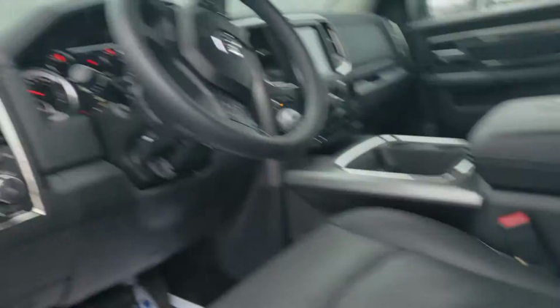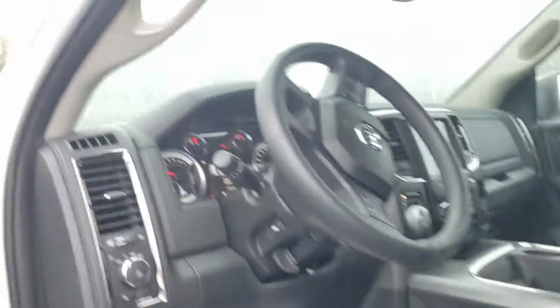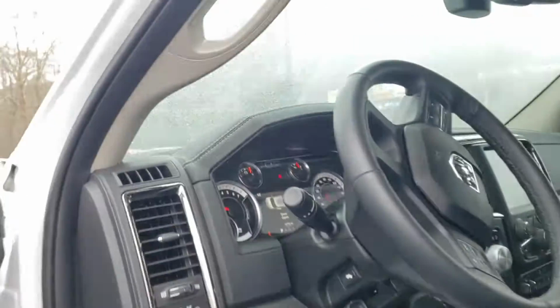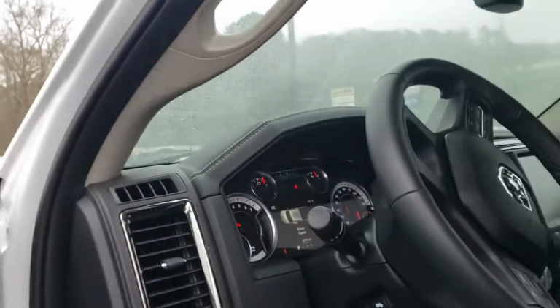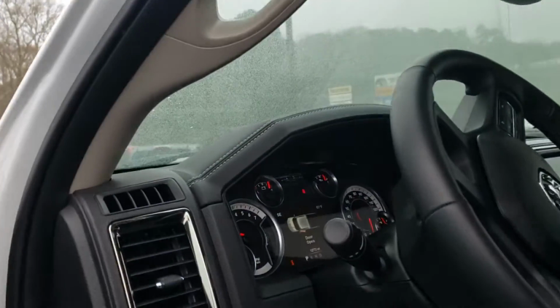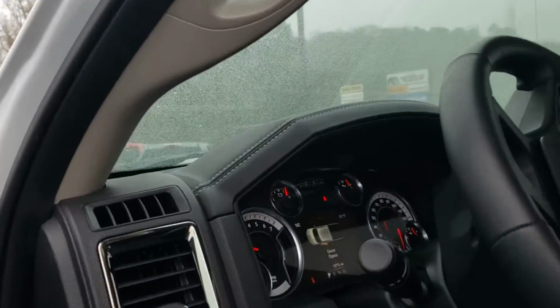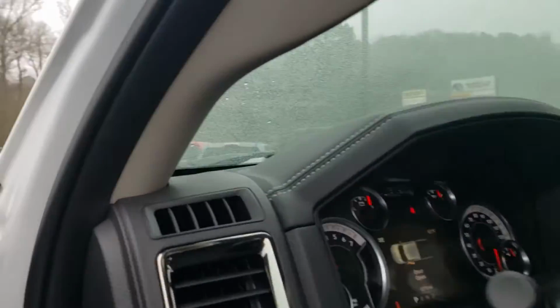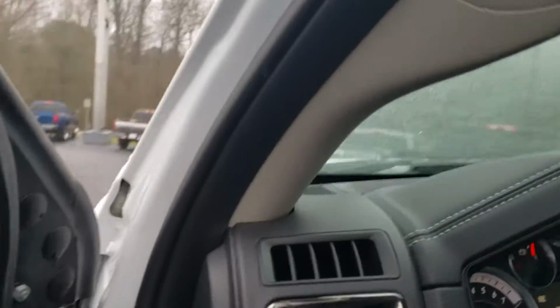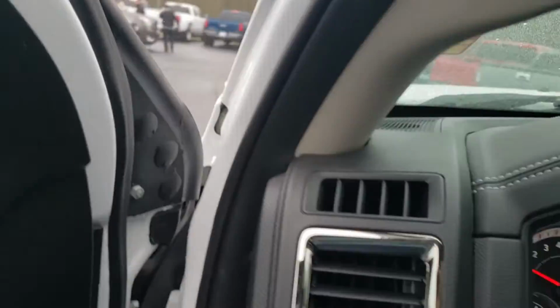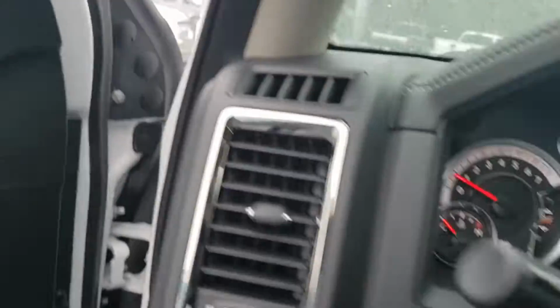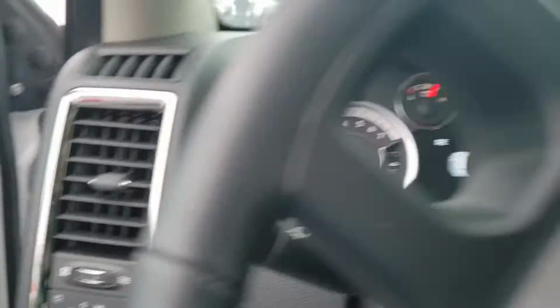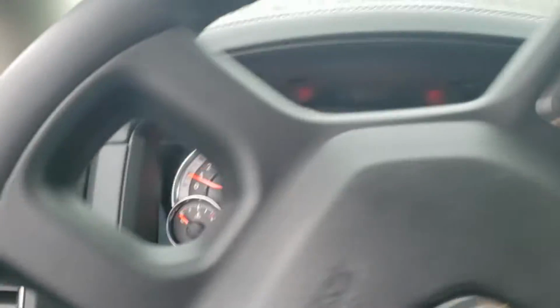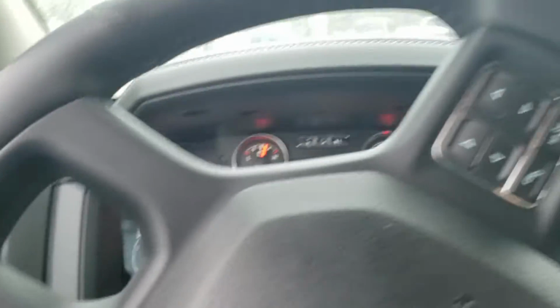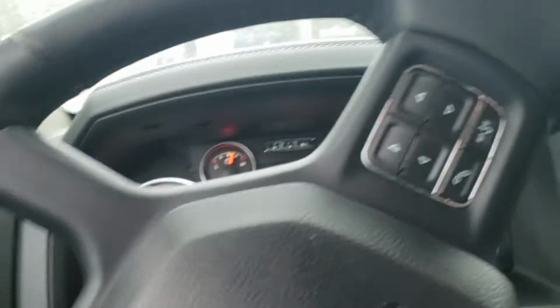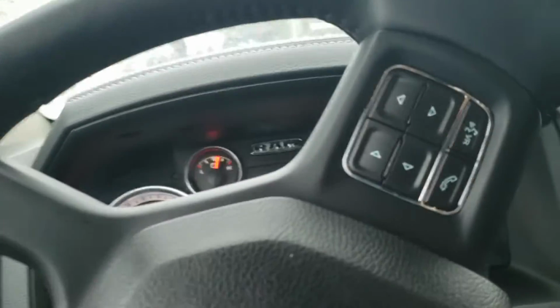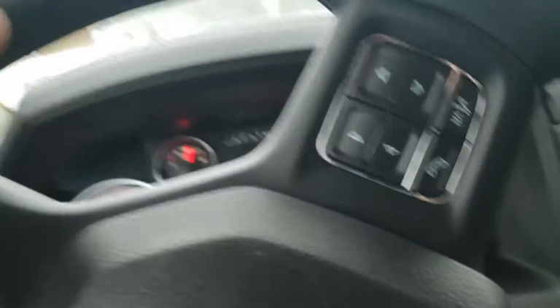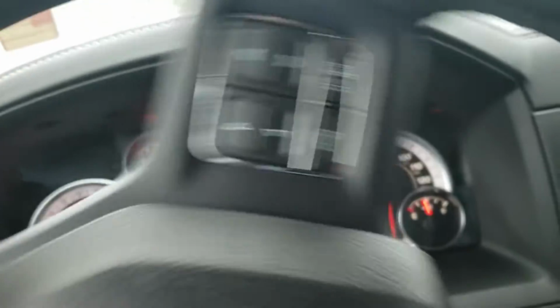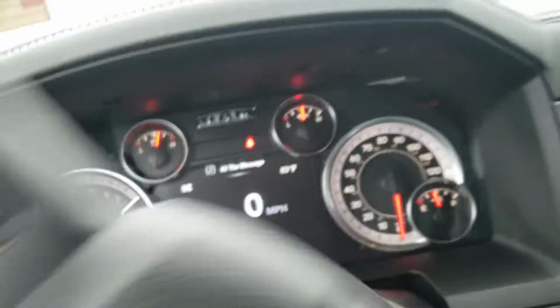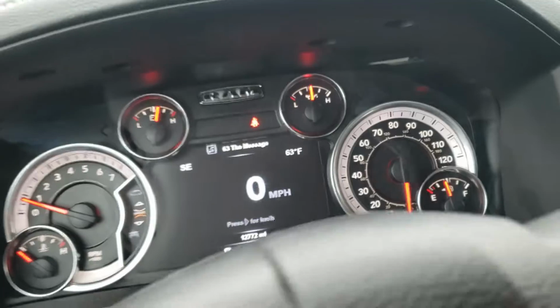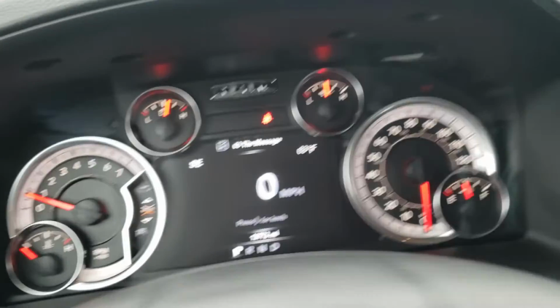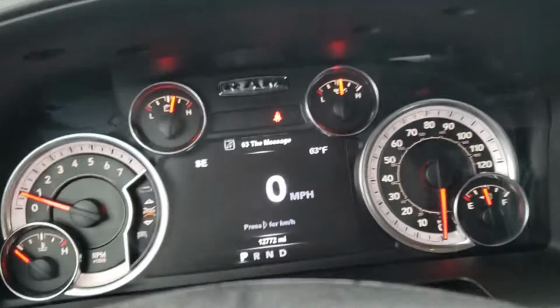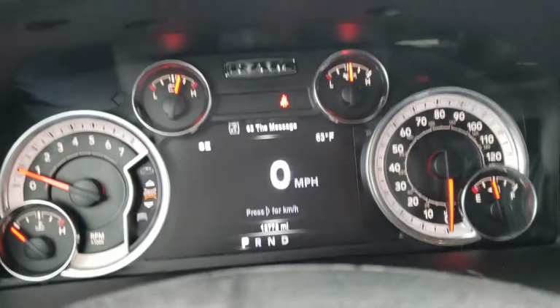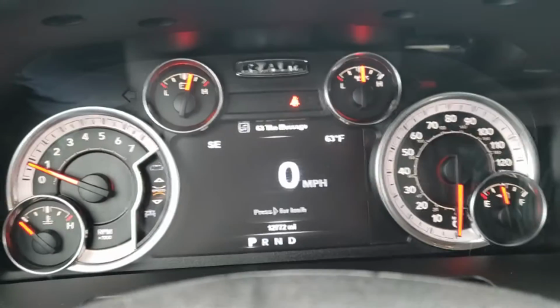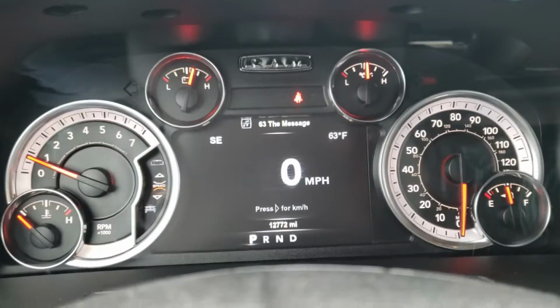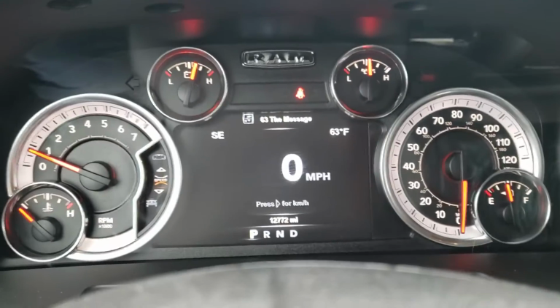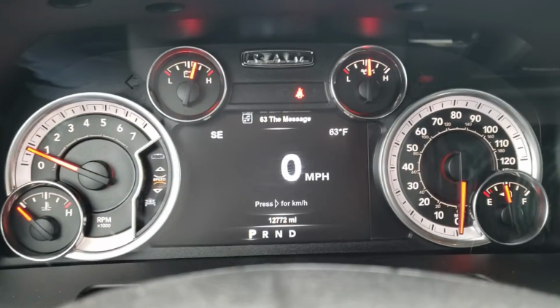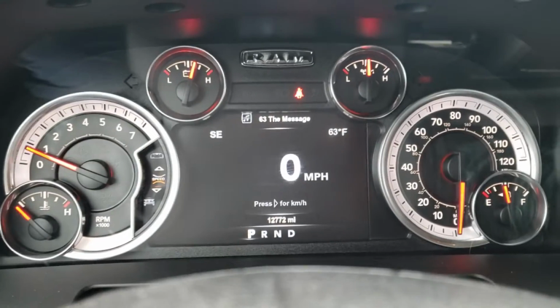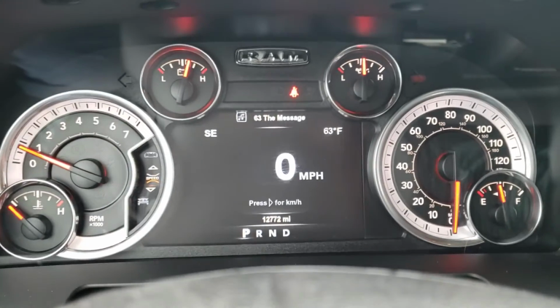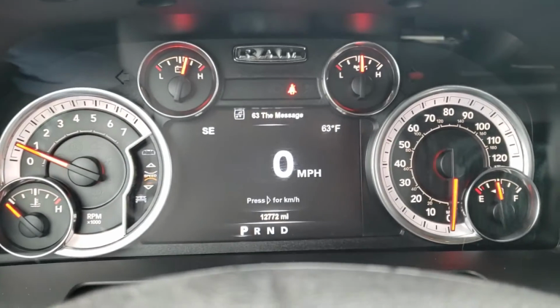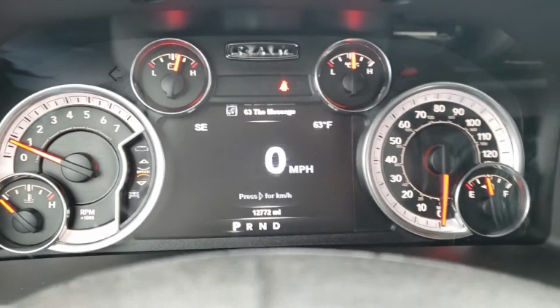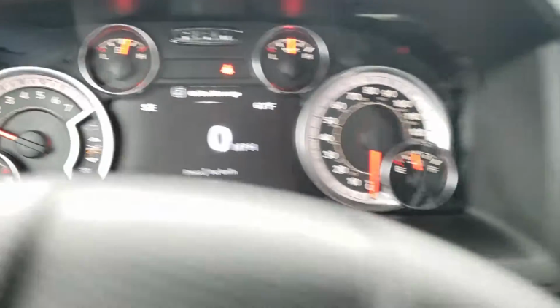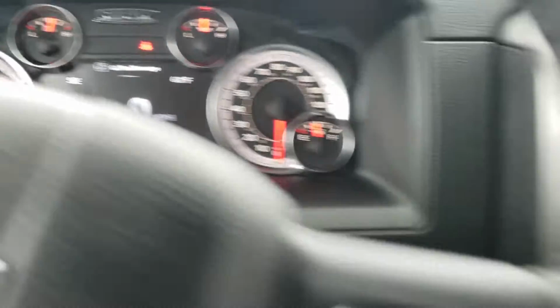Really clean truck. There's the miles on there for you — 12,272.